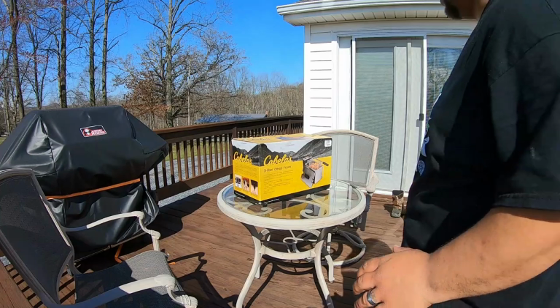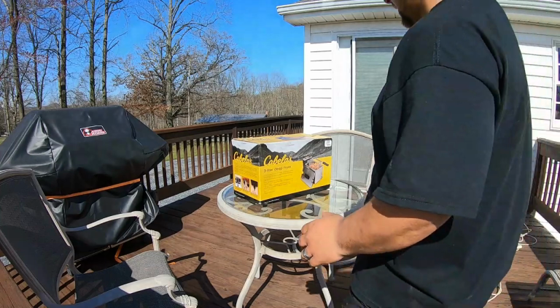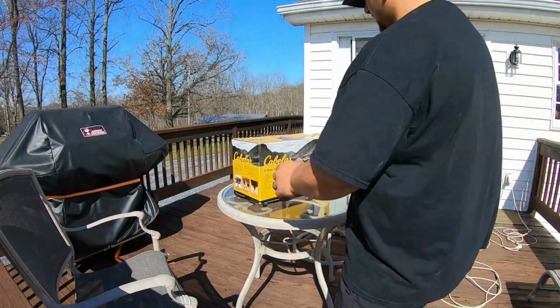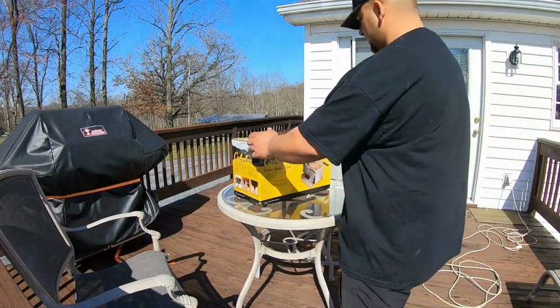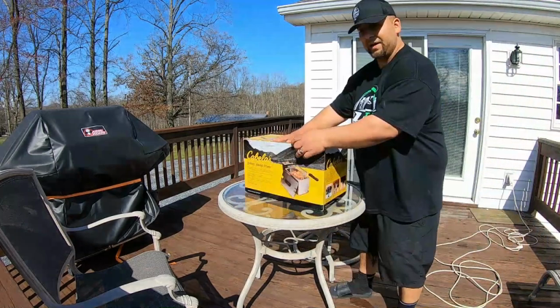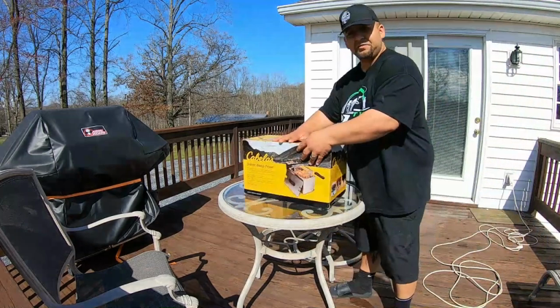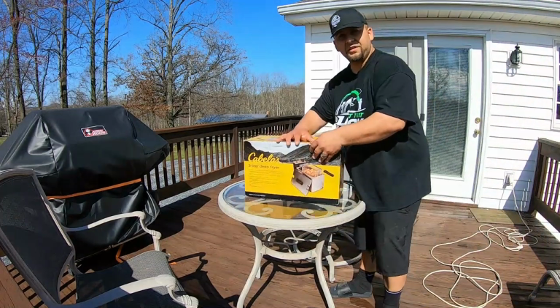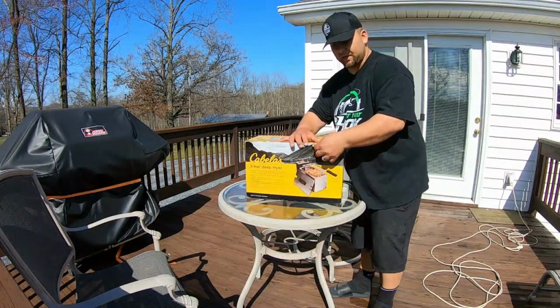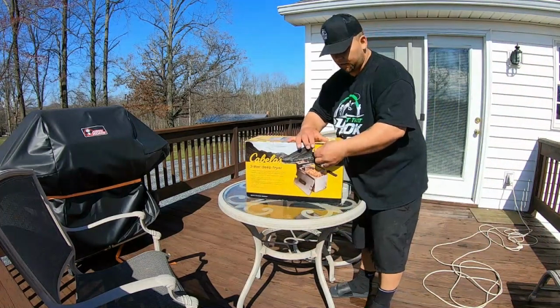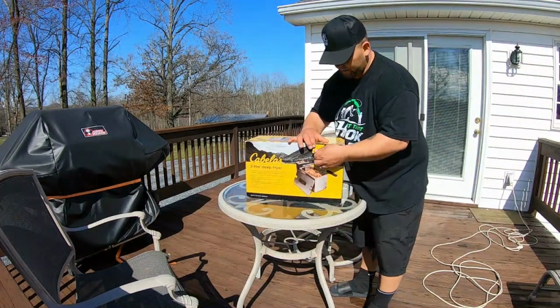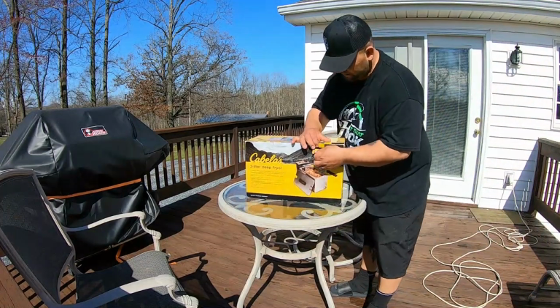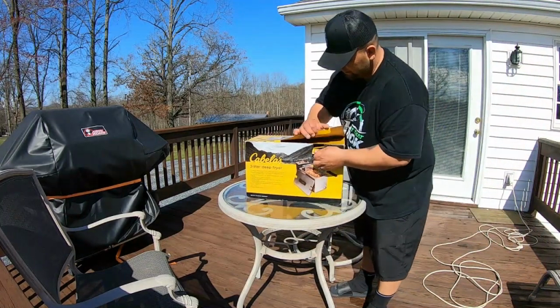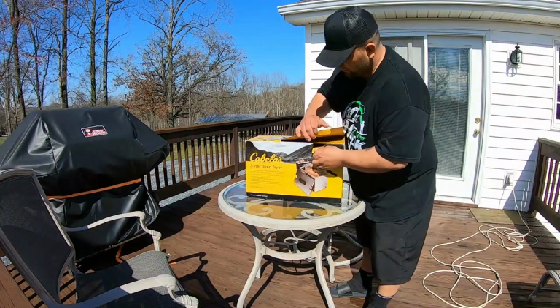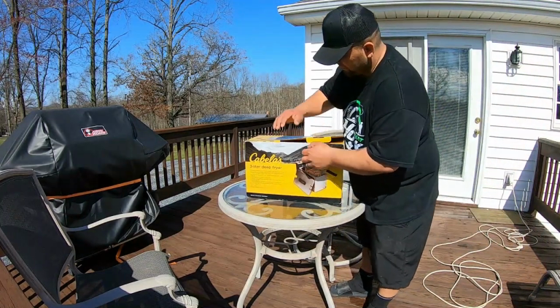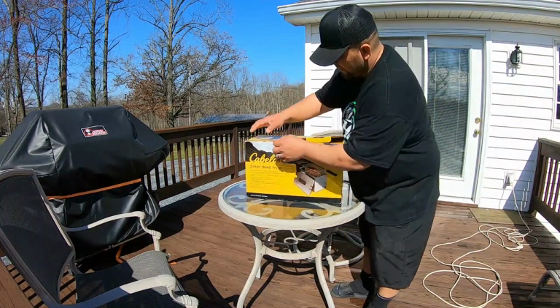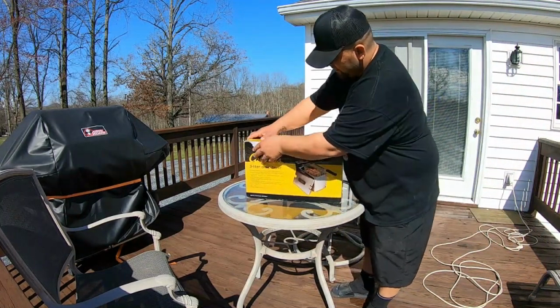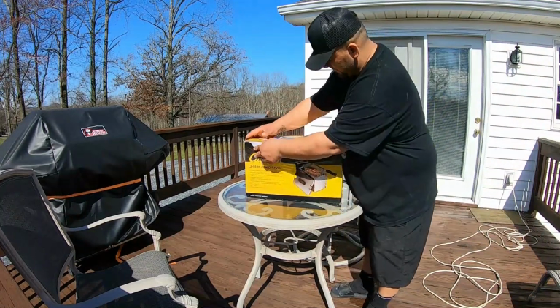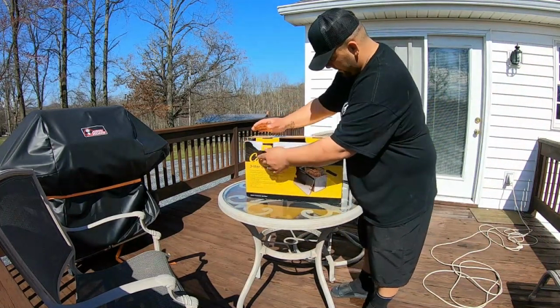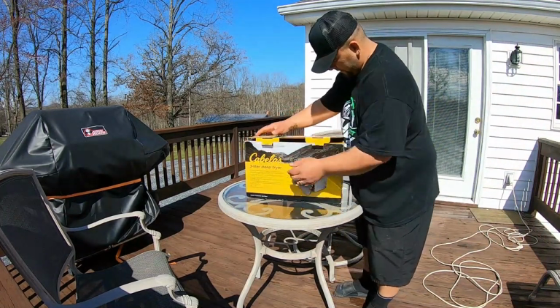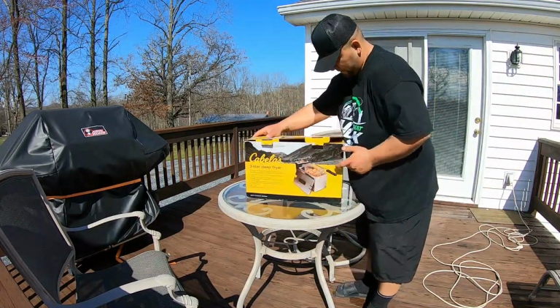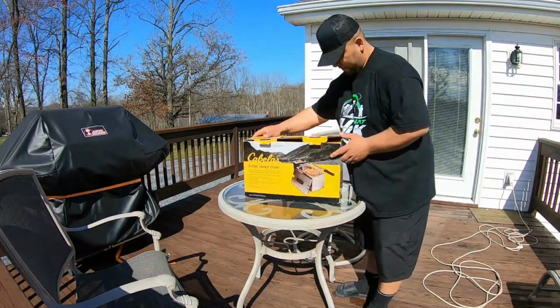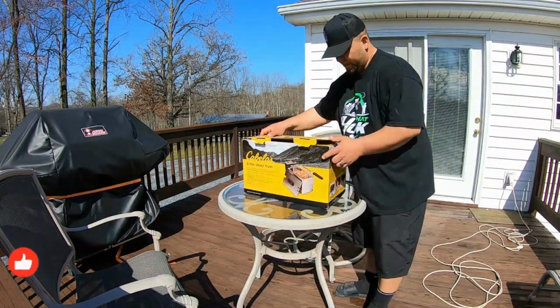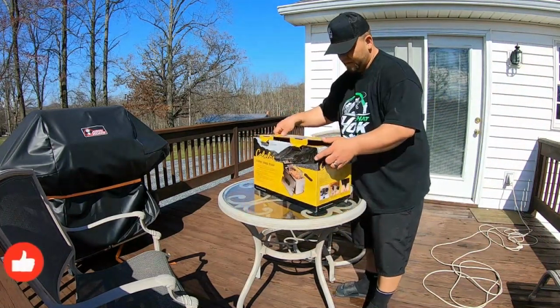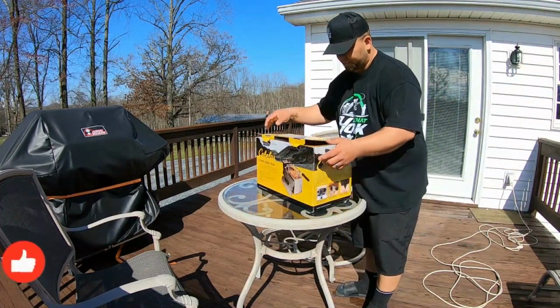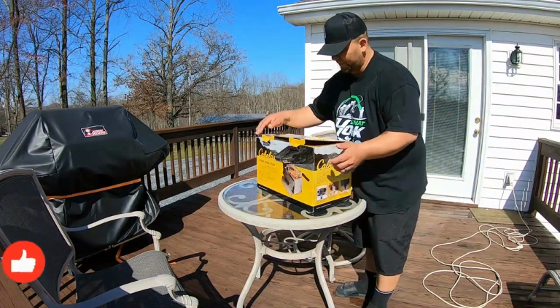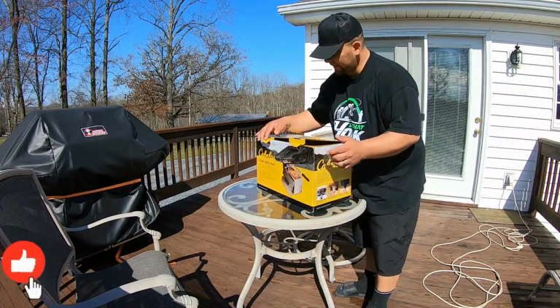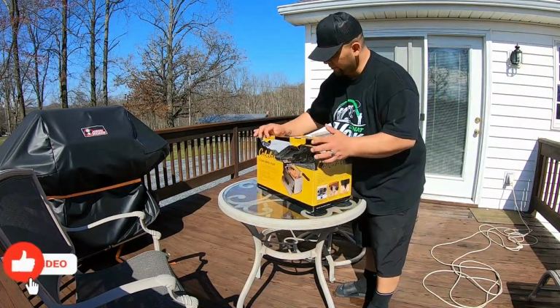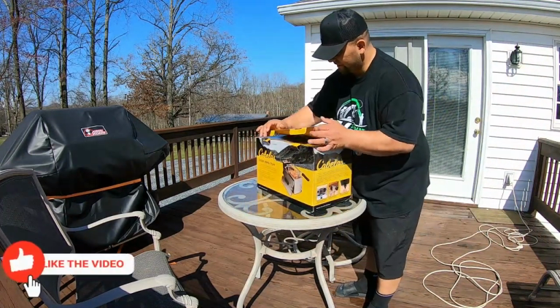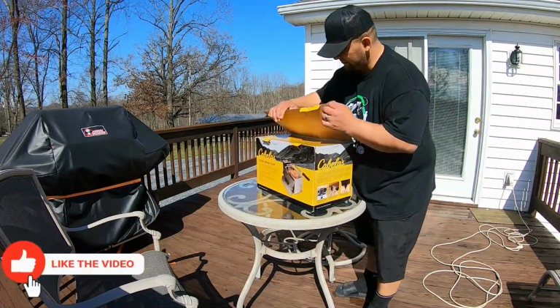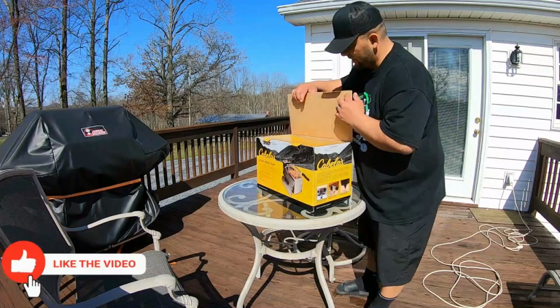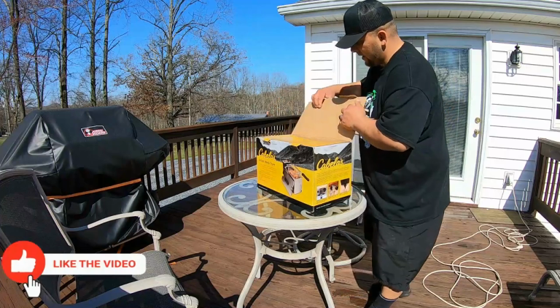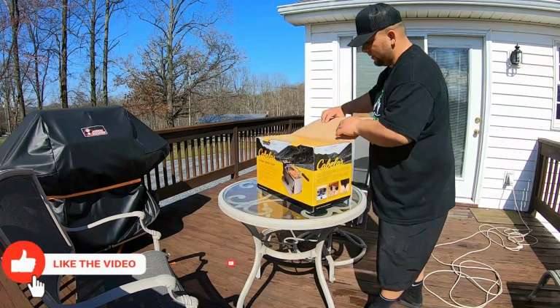Alright, we got the fish all cleaned up. We're gonna fry these babies up in the Cabela's 3-liter deep fryer.